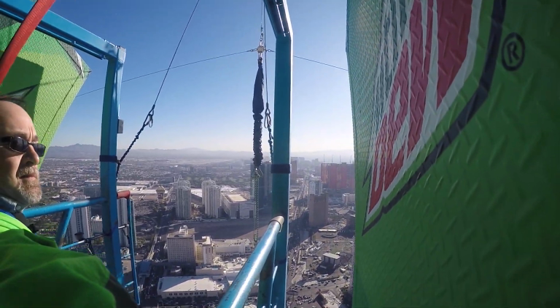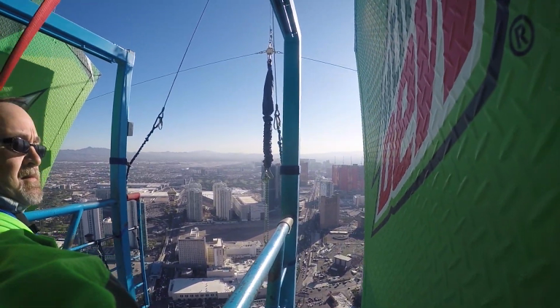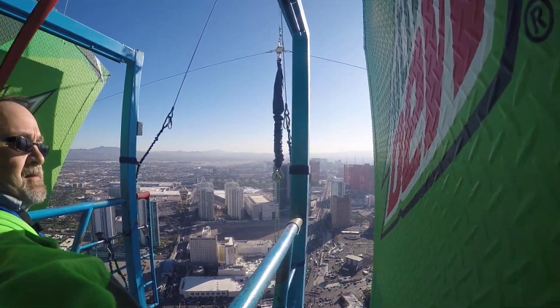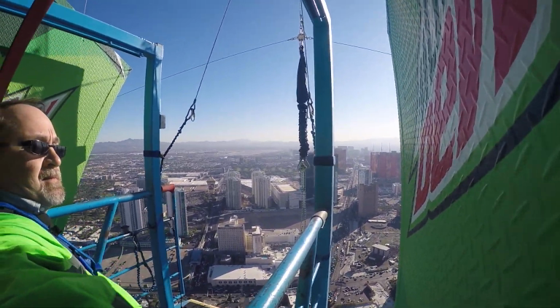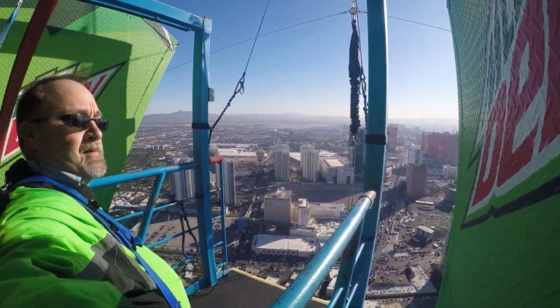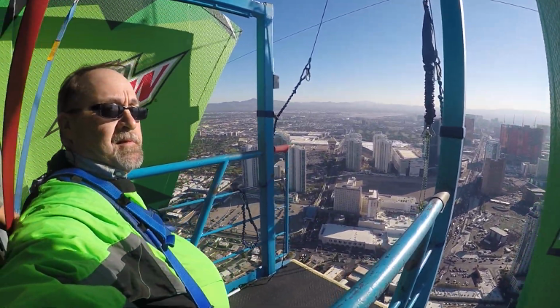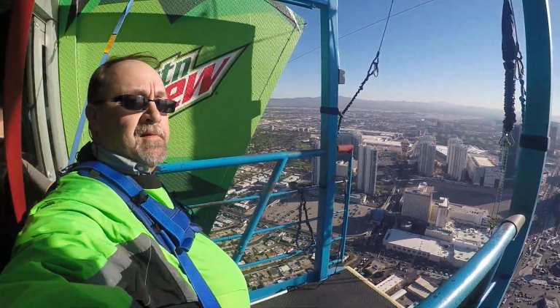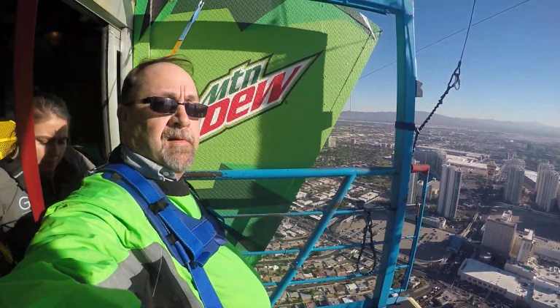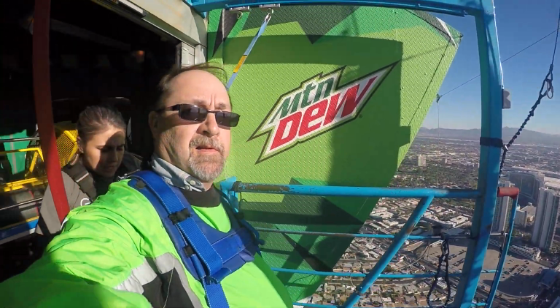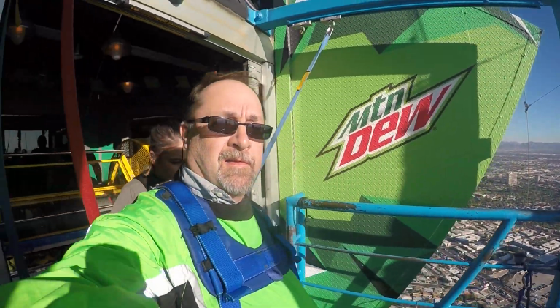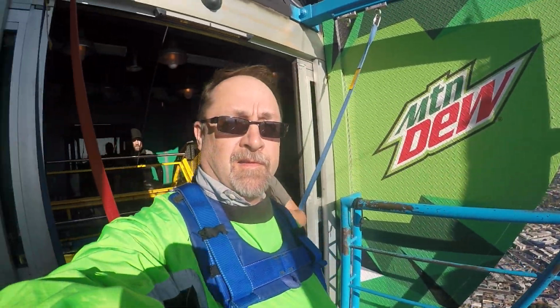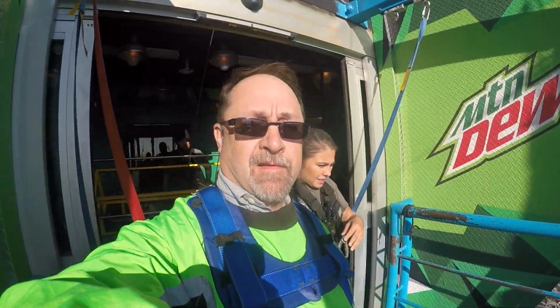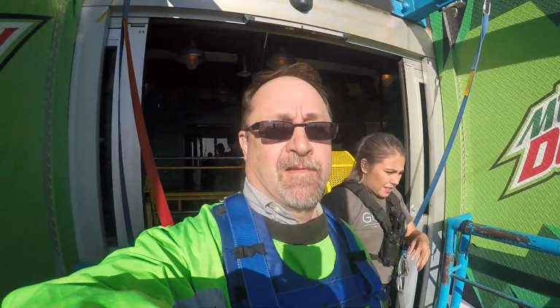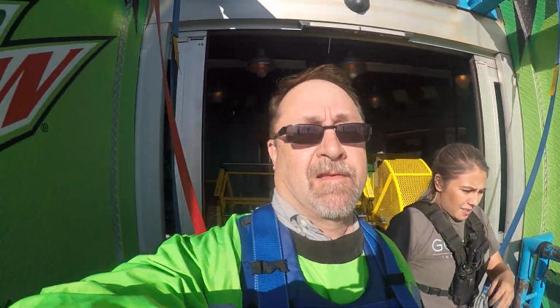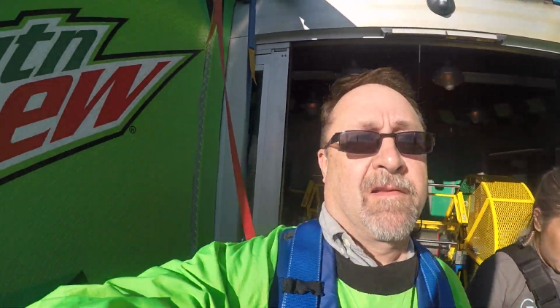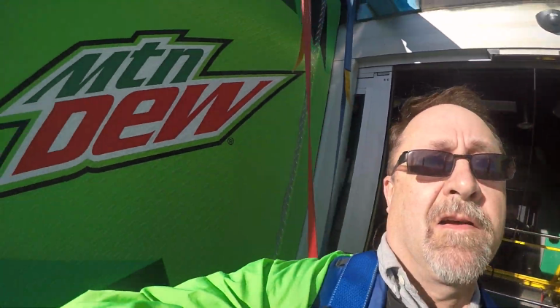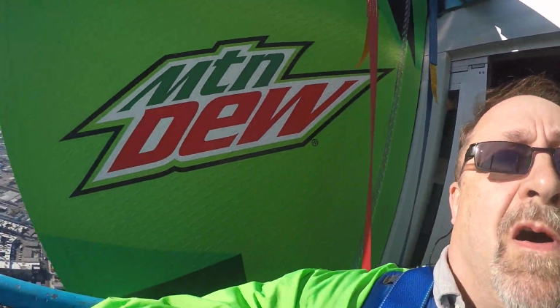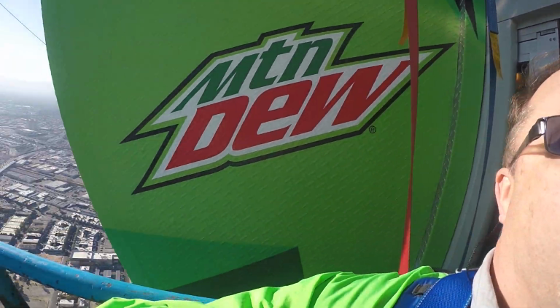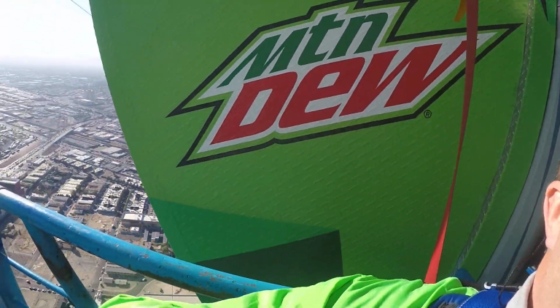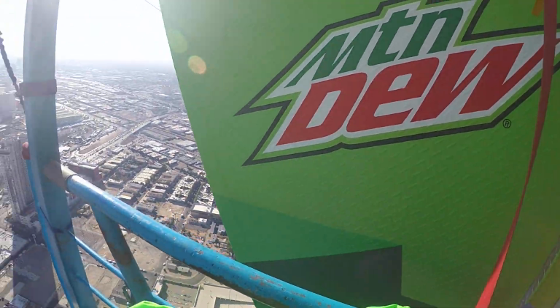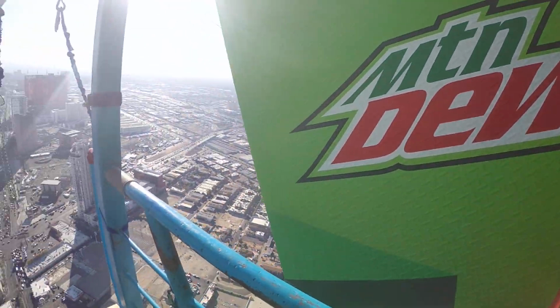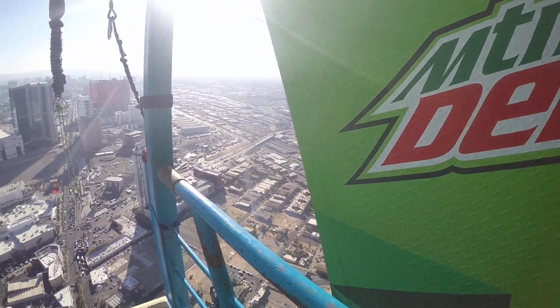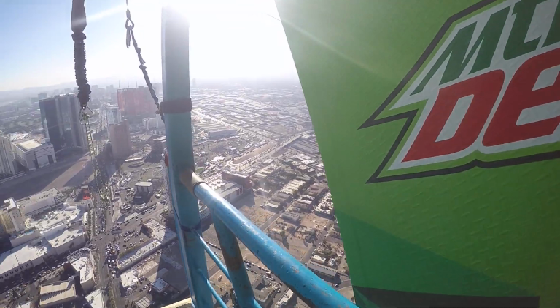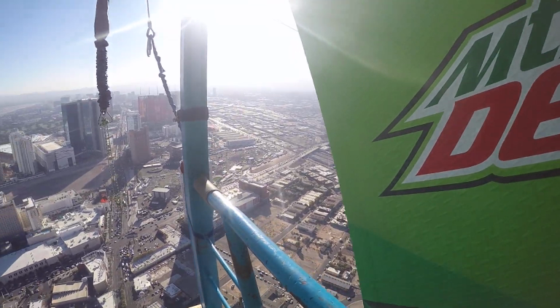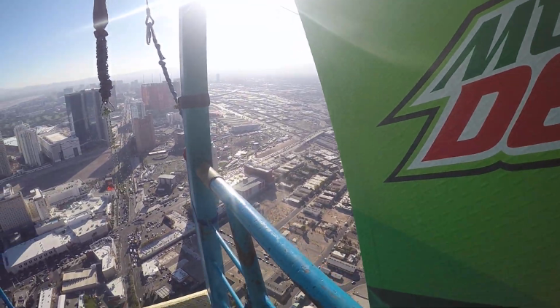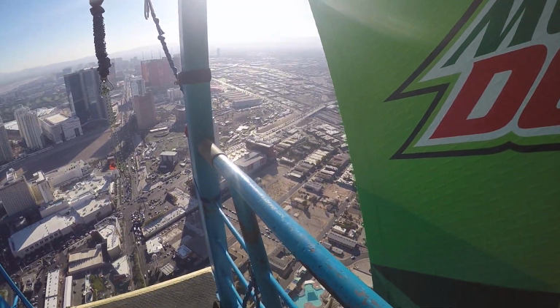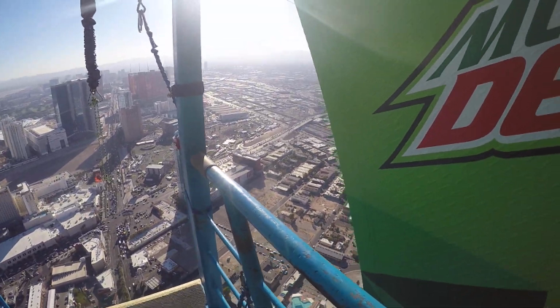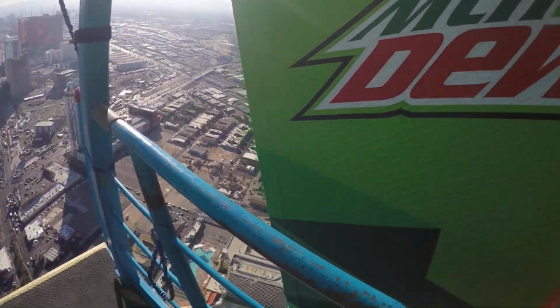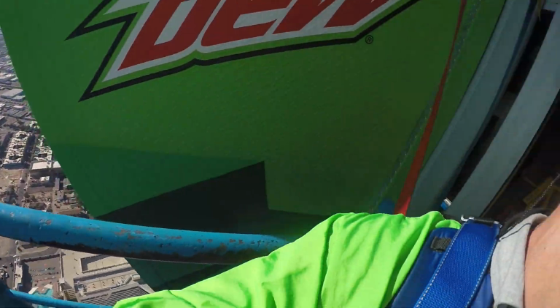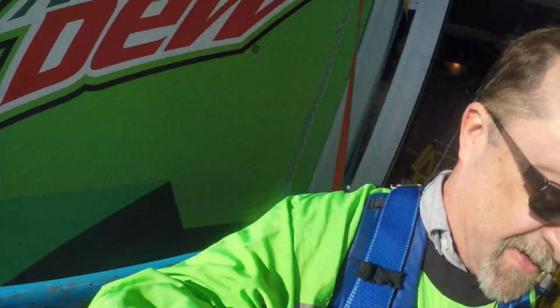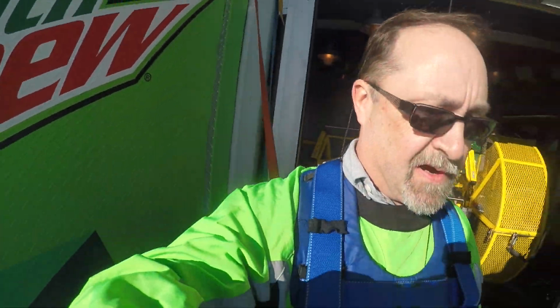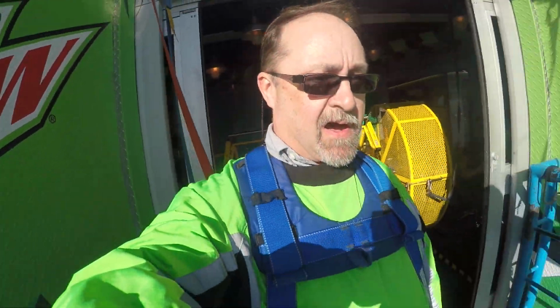If you turn it the other way, it's a whole lot easier. Well, then you get the sun, see? Yeah, but you get everything.